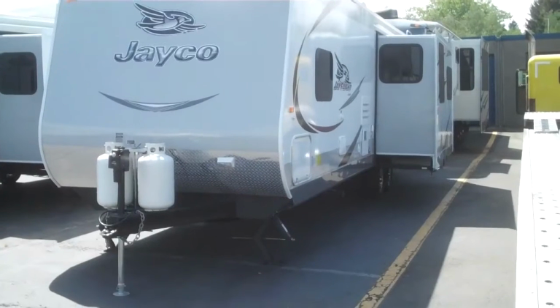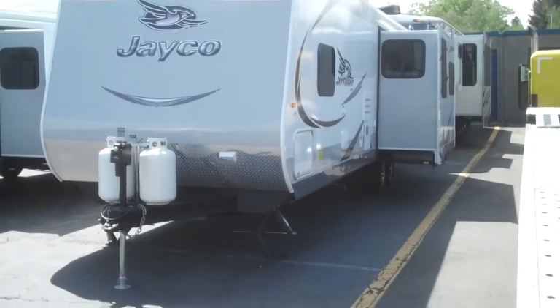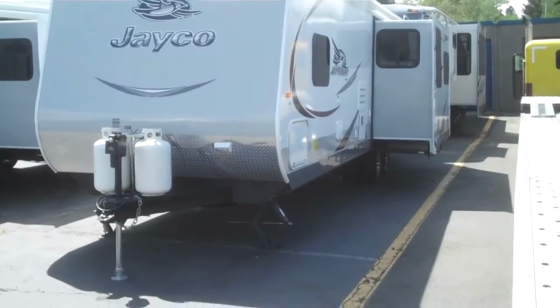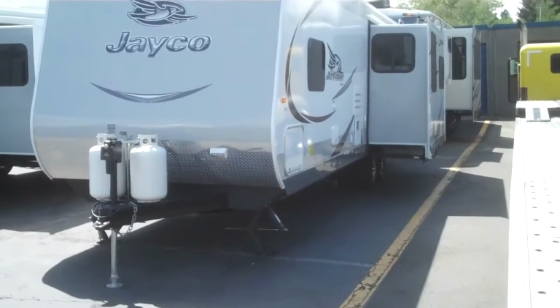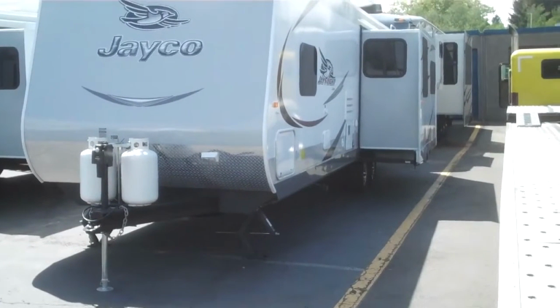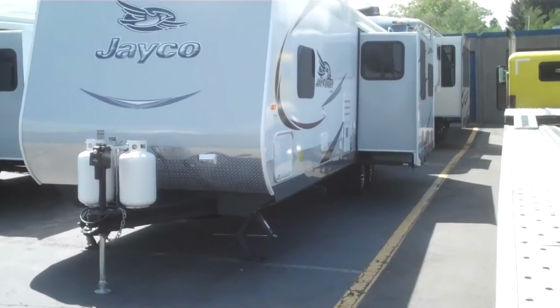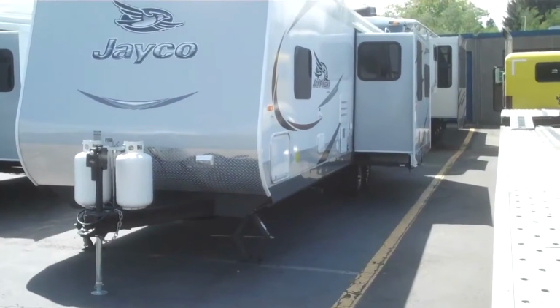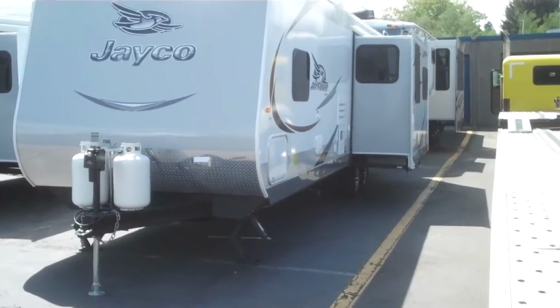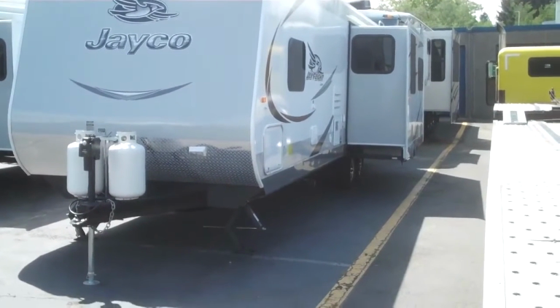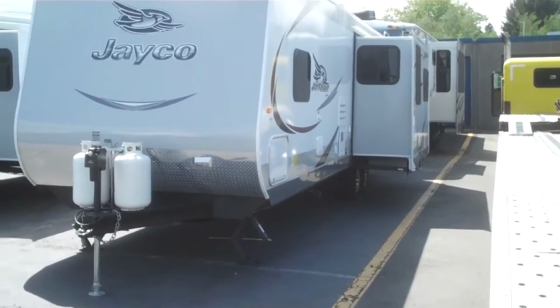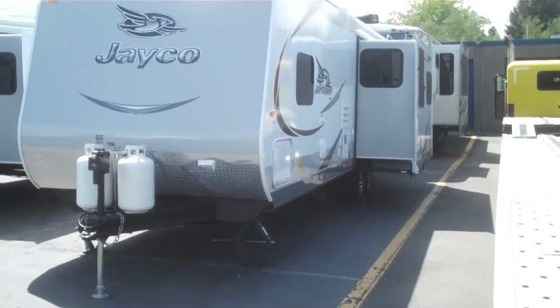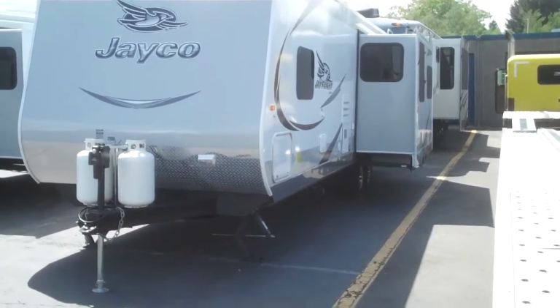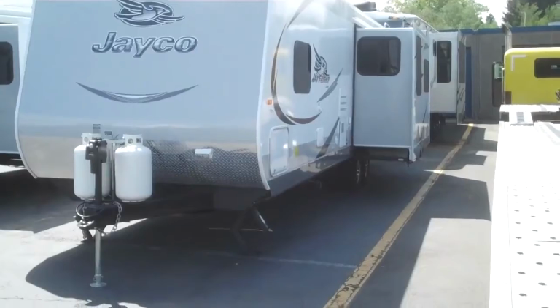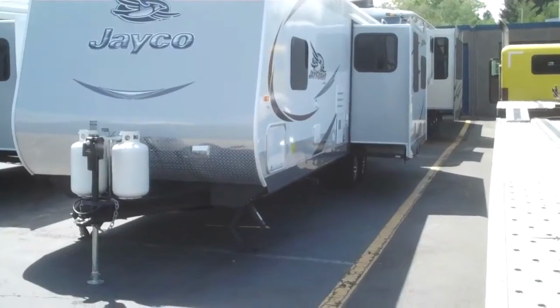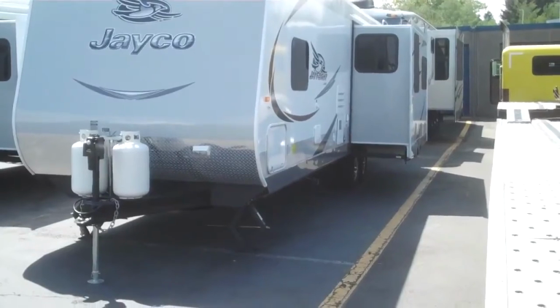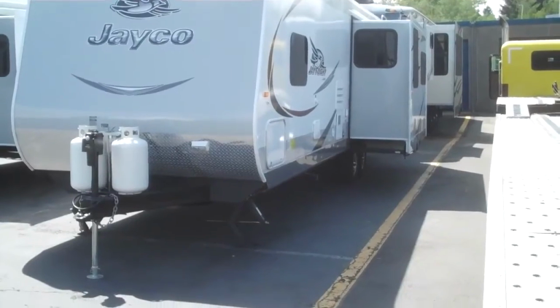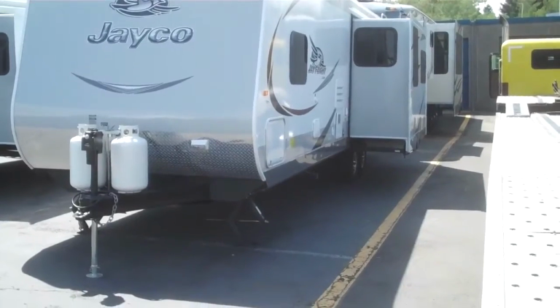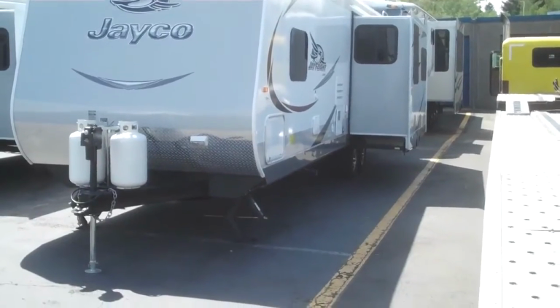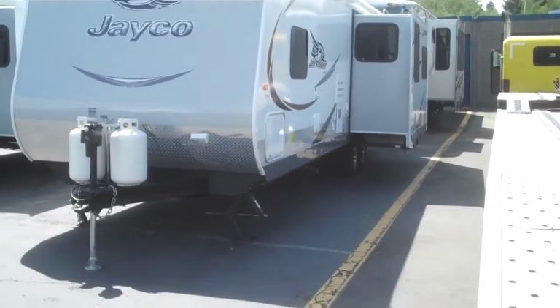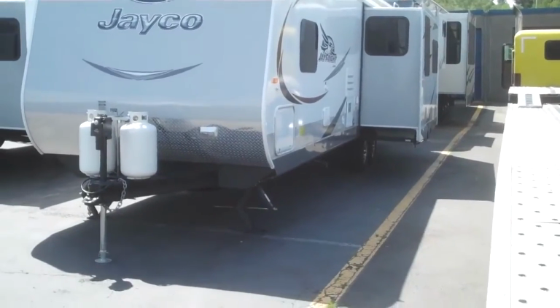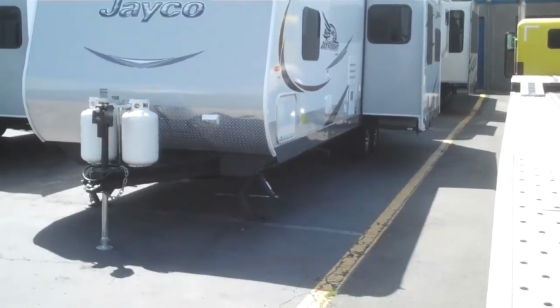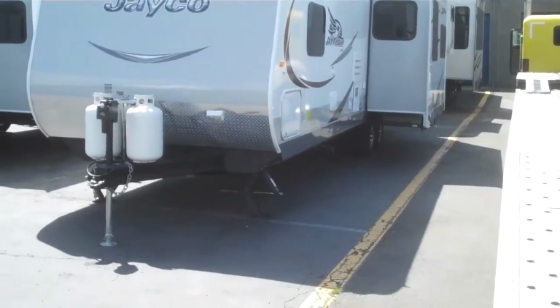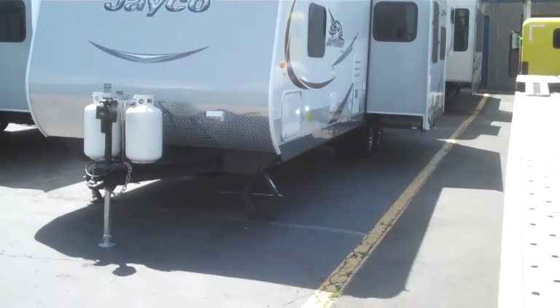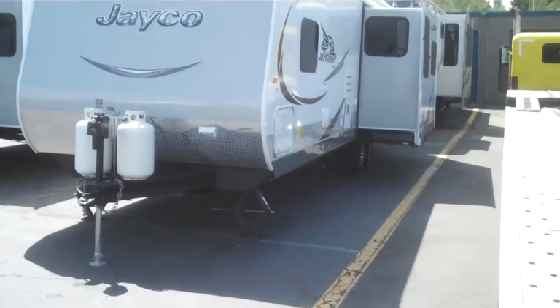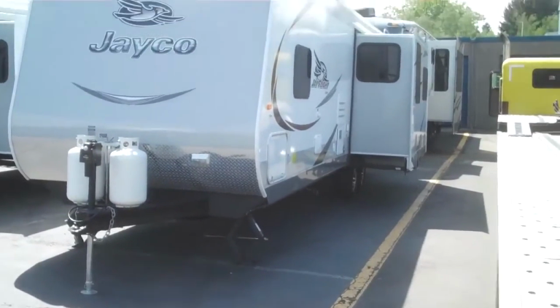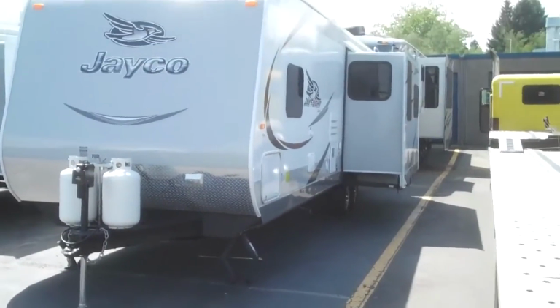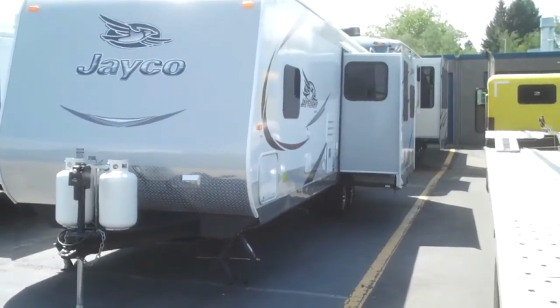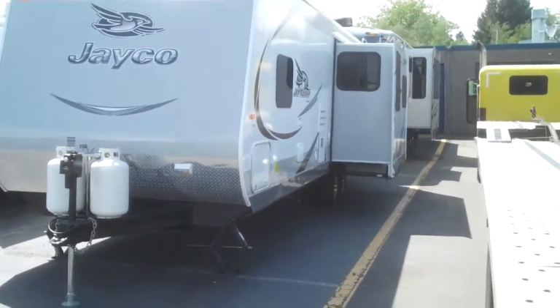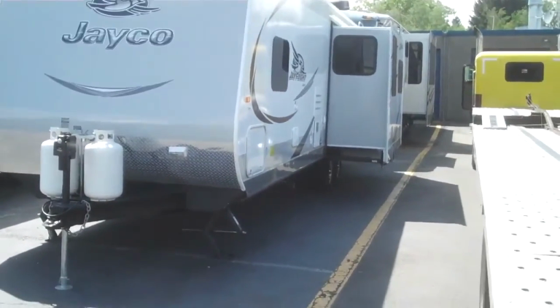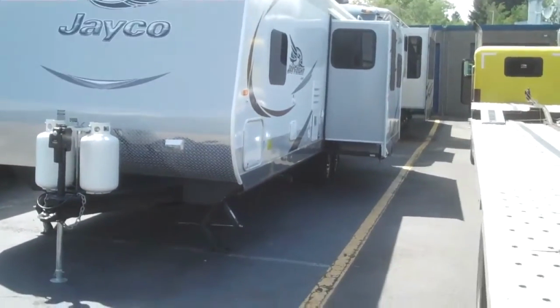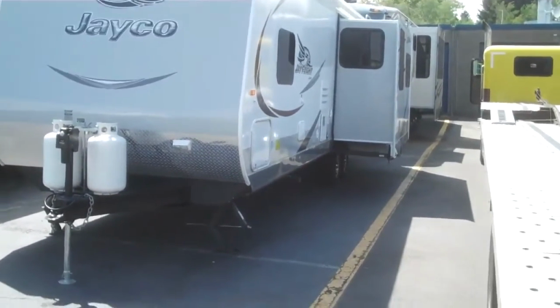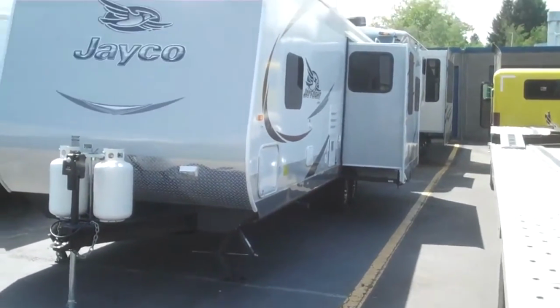Hi folks, Greg Lovell, Valley RV Supercenter, 619 Washington Avenue.